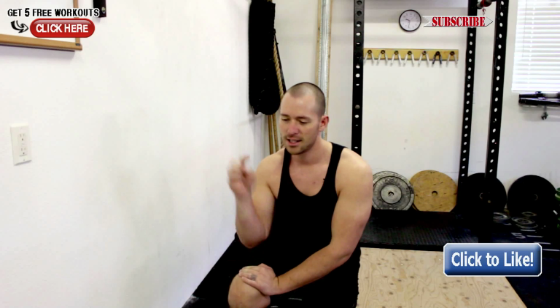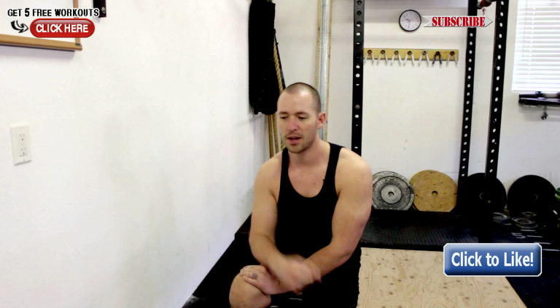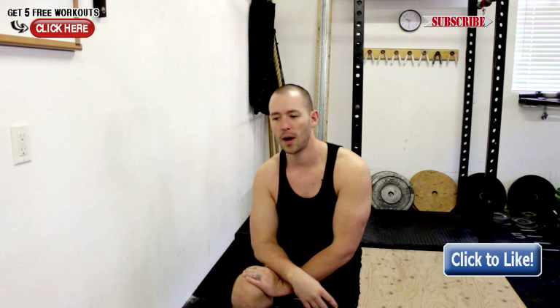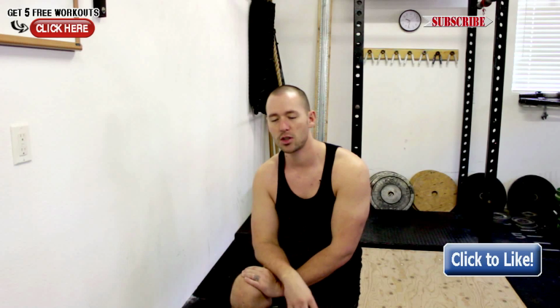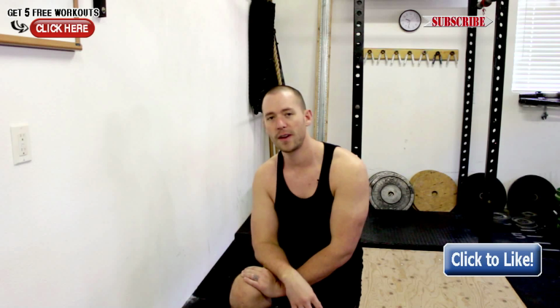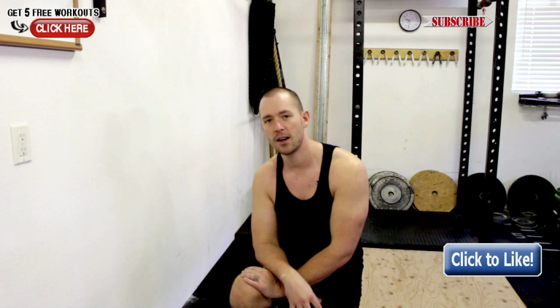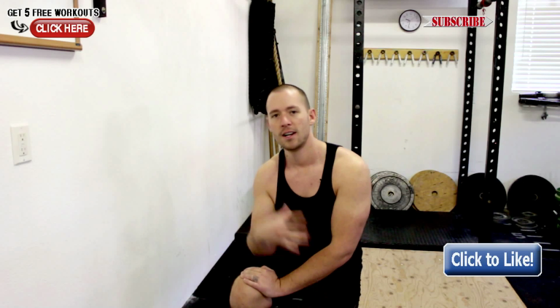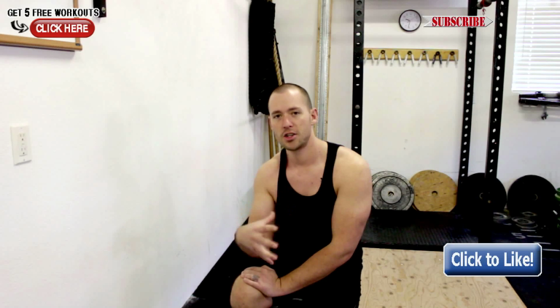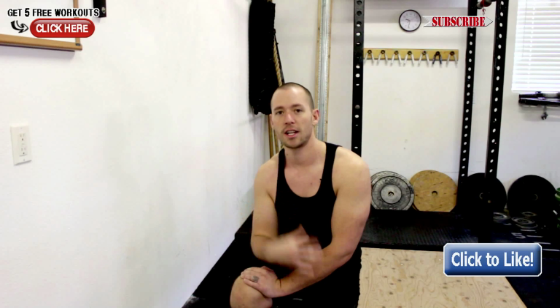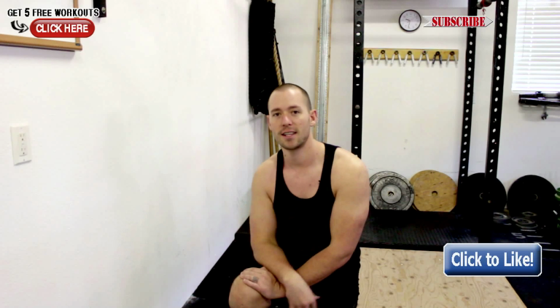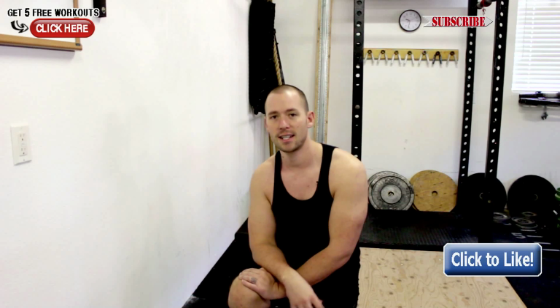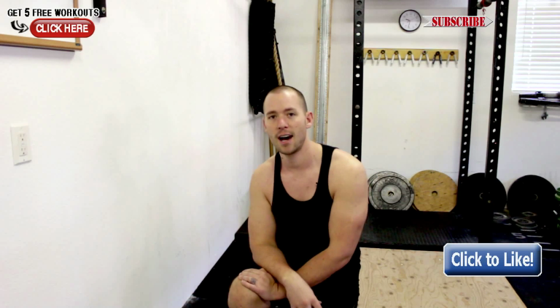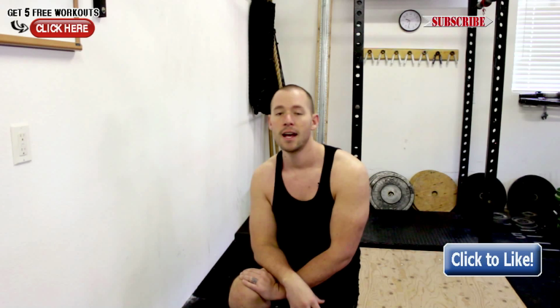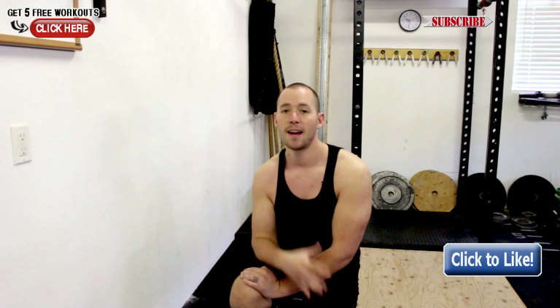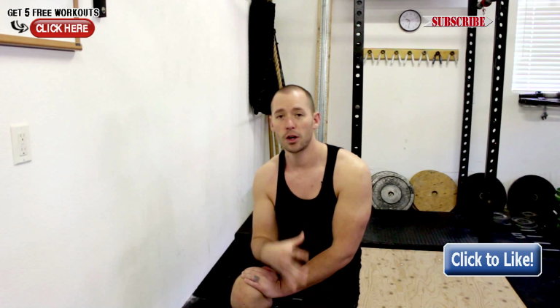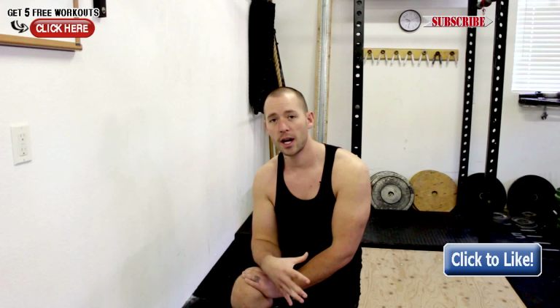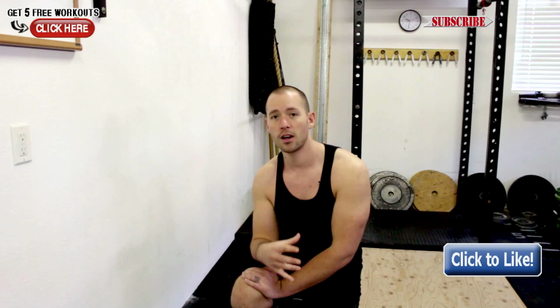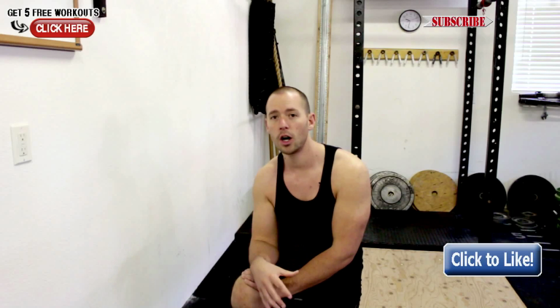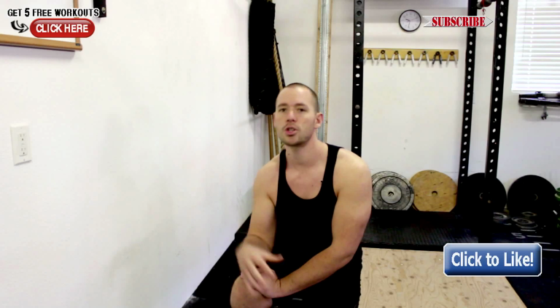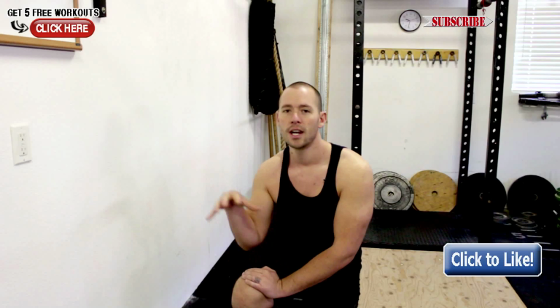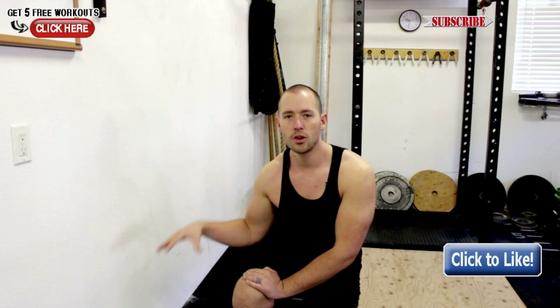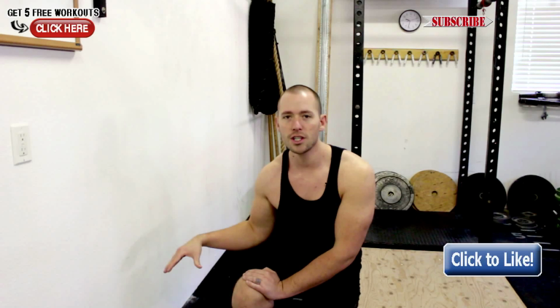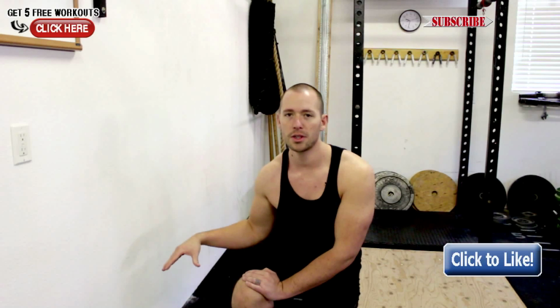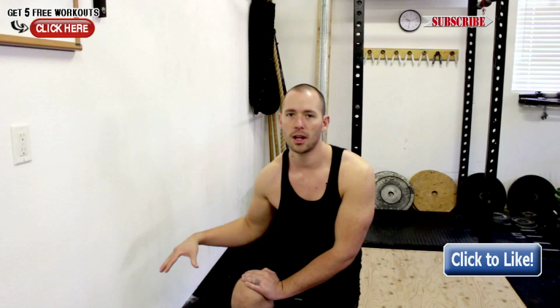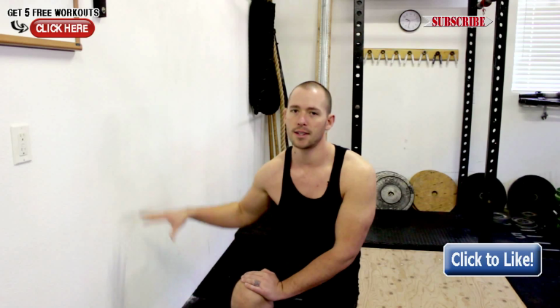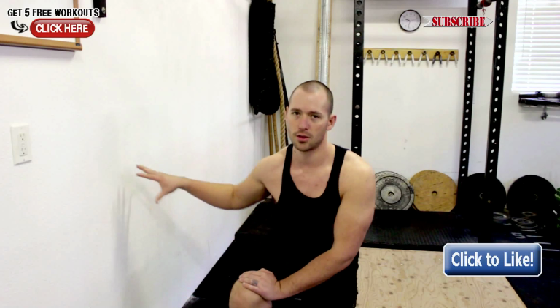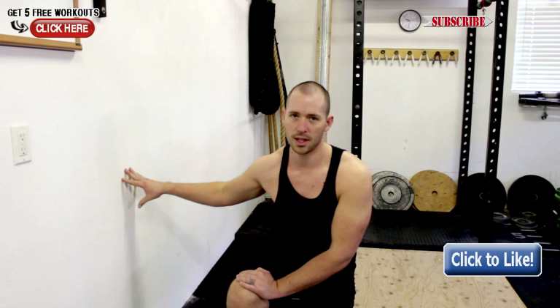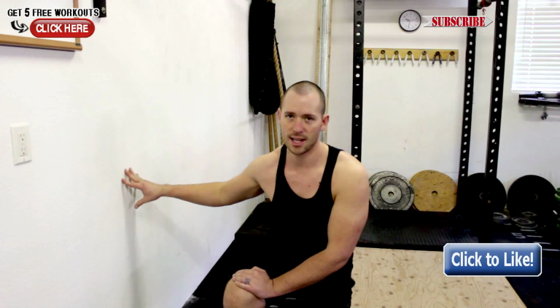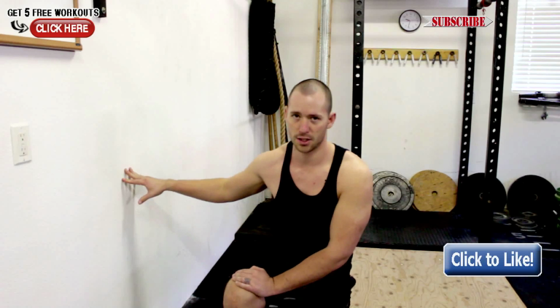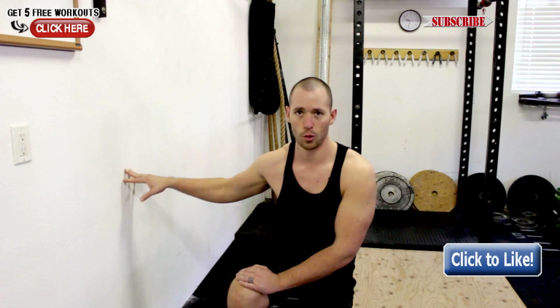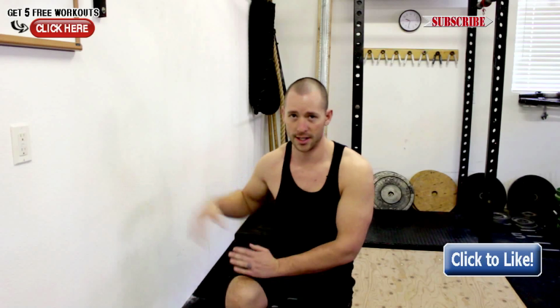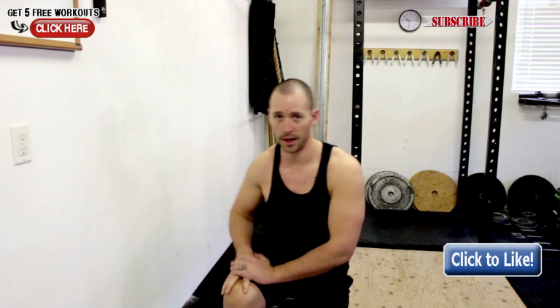Make sure to watch this whole video so you can get this thing down. And if you're a trainer or a coach, use this with your clients because it's really the safest way to do it.